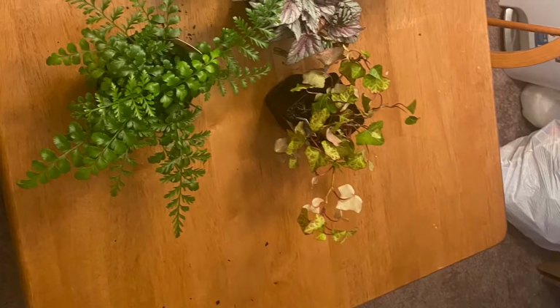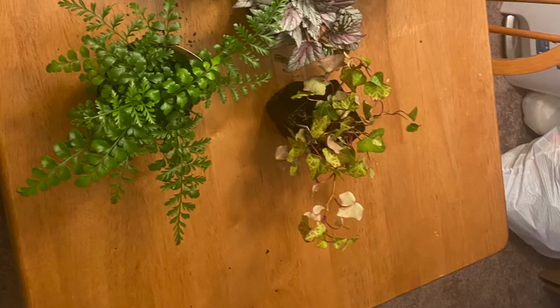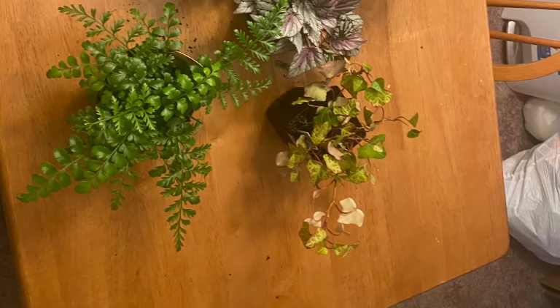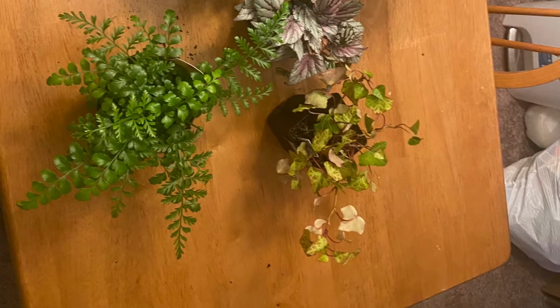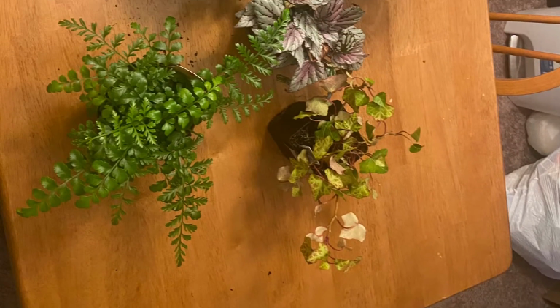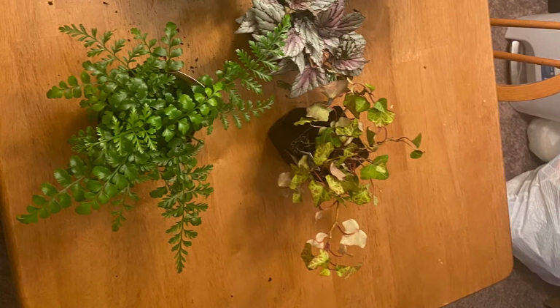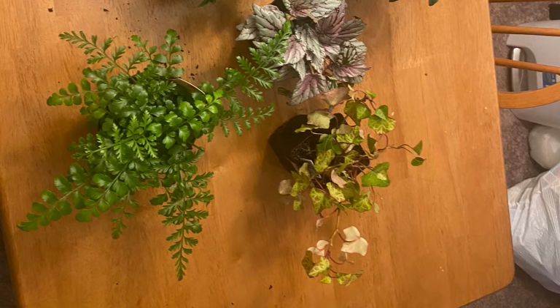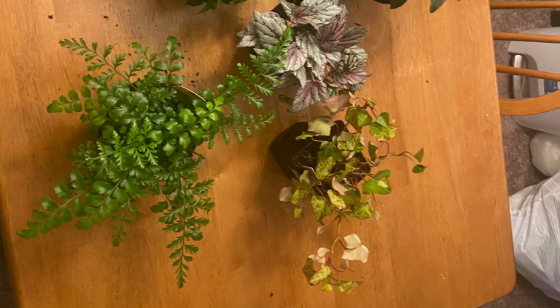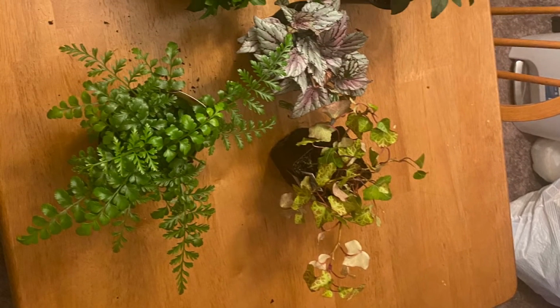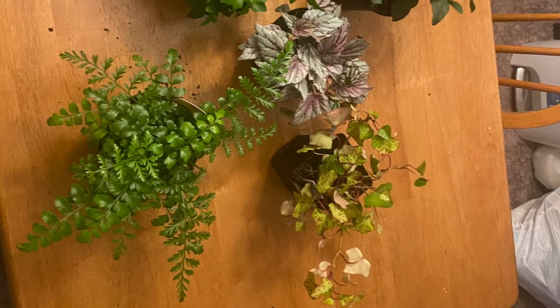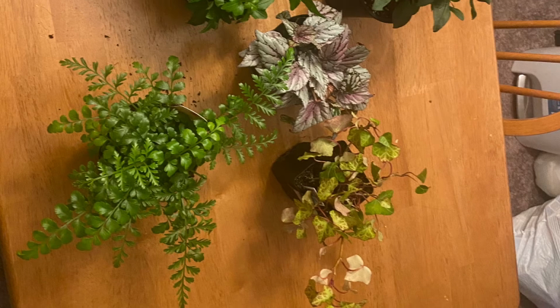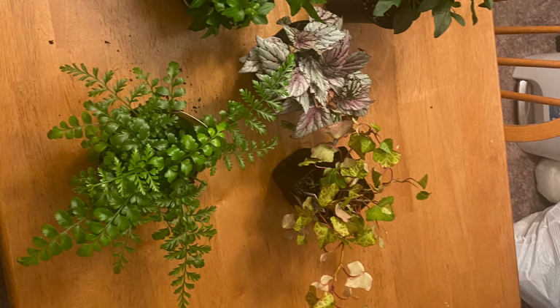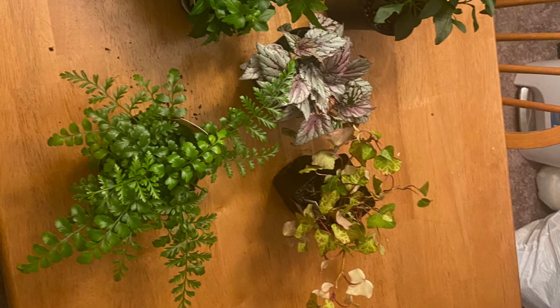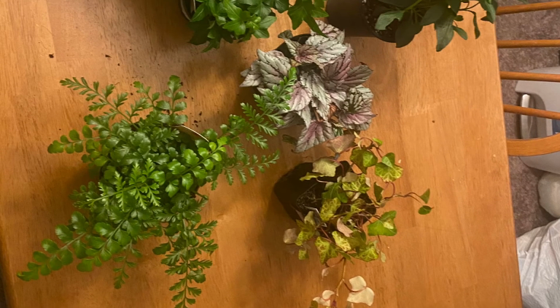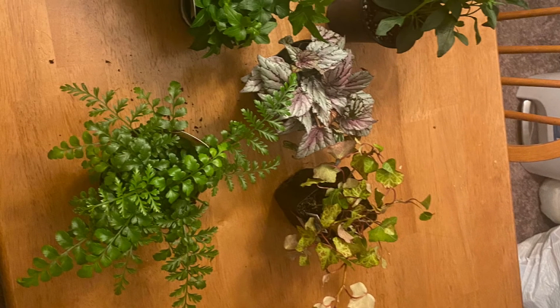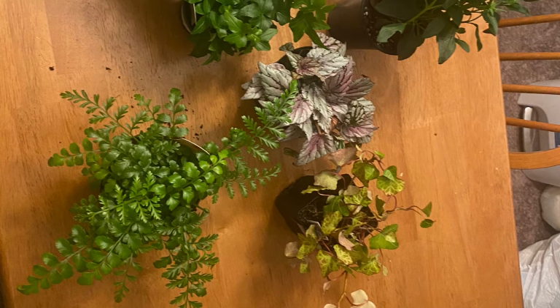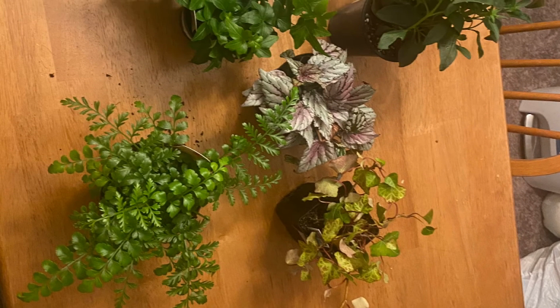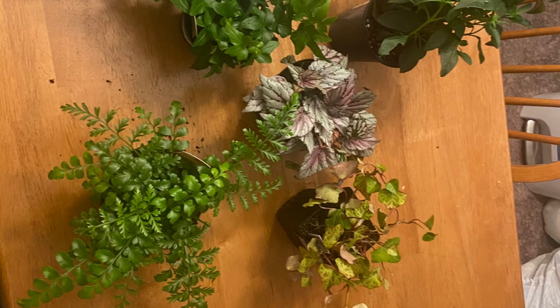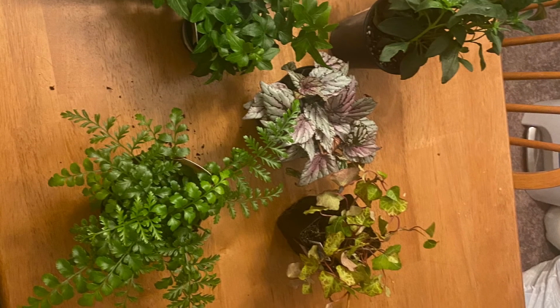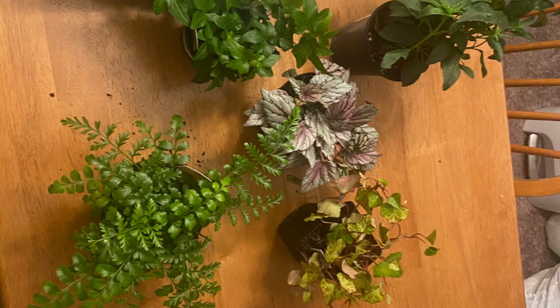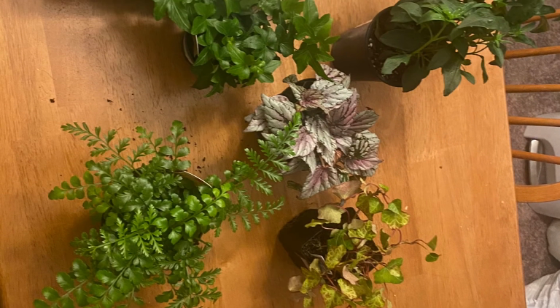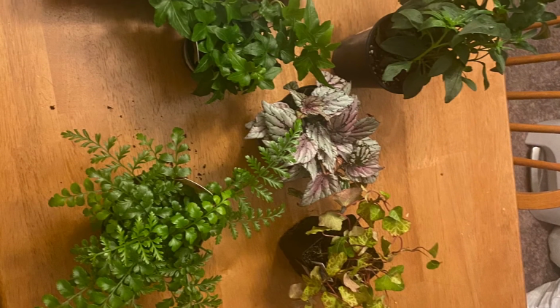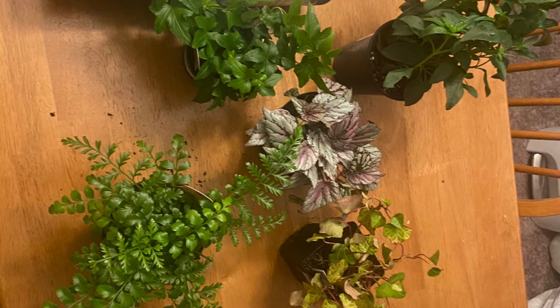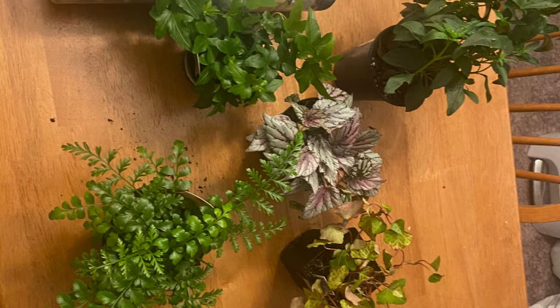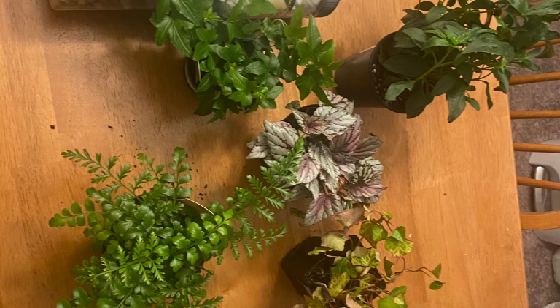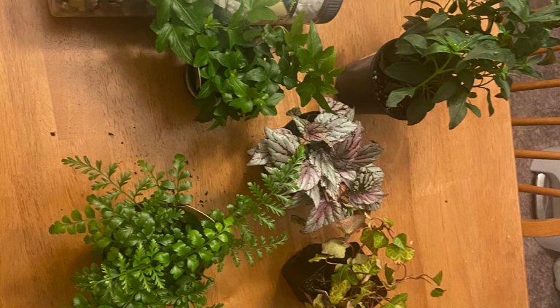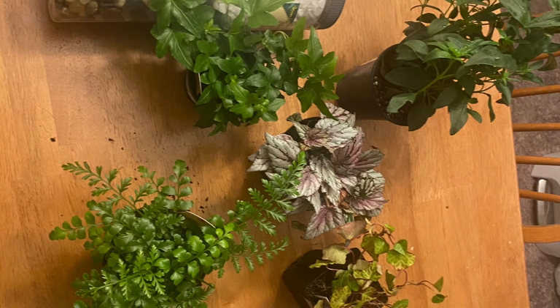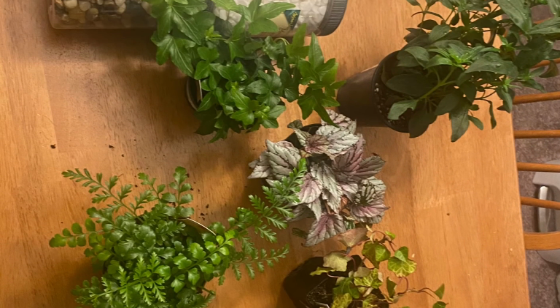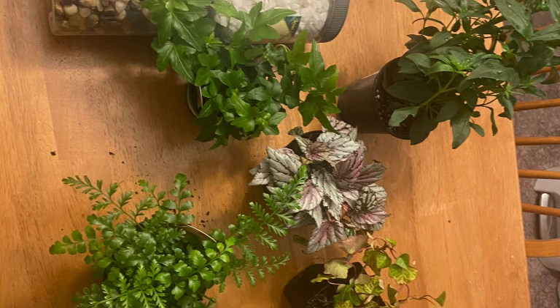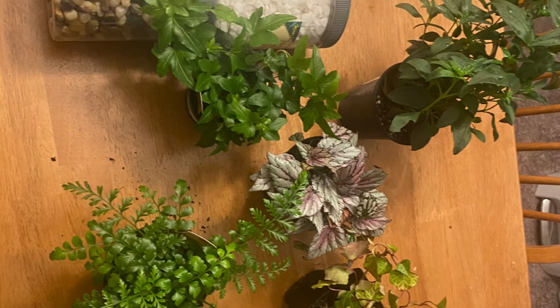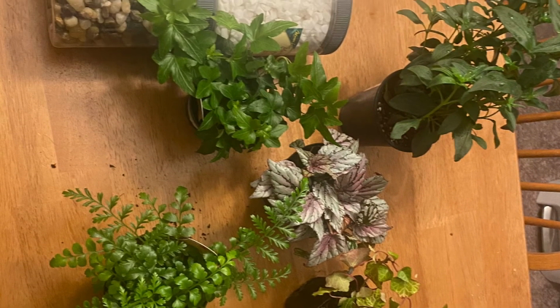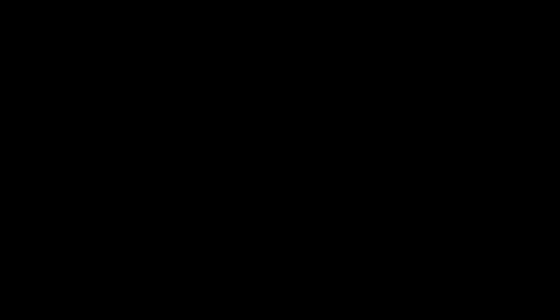Did you all see my propagation method and the plants I began with? Please like and subscribe for more. Thank you.